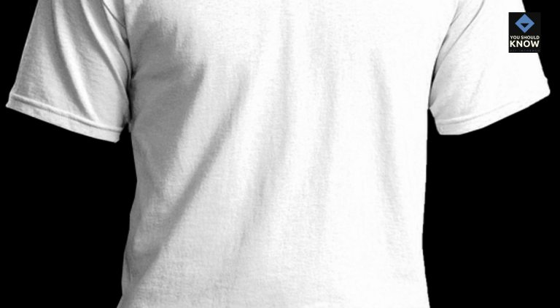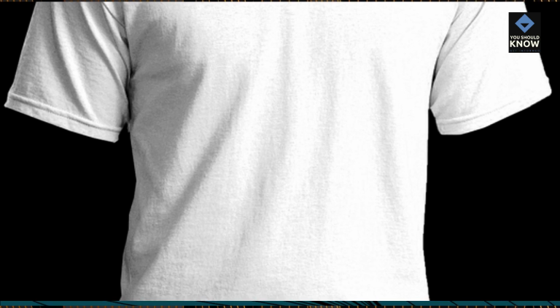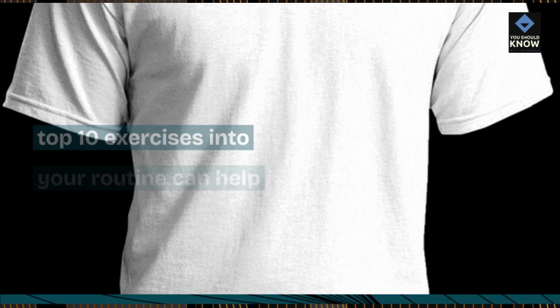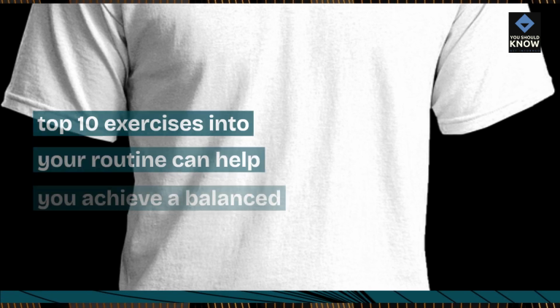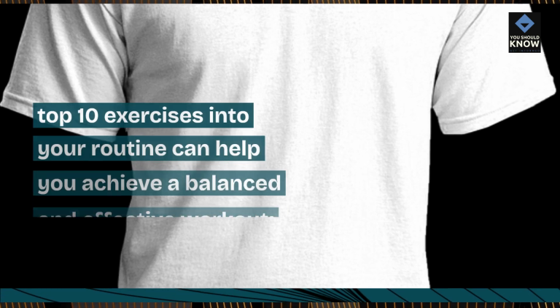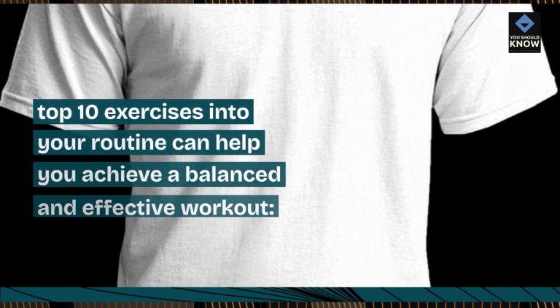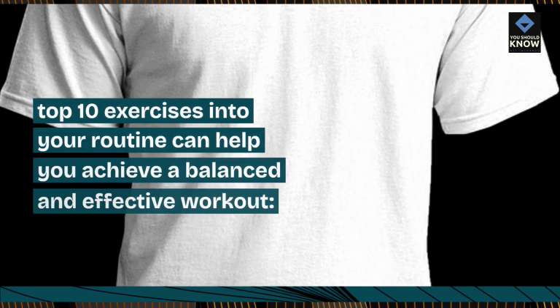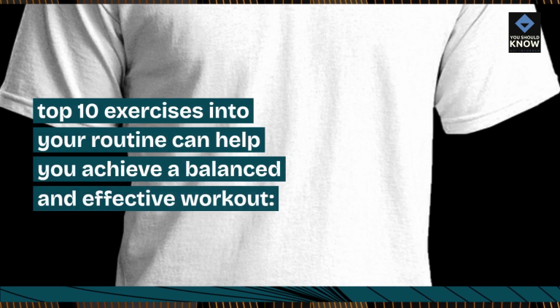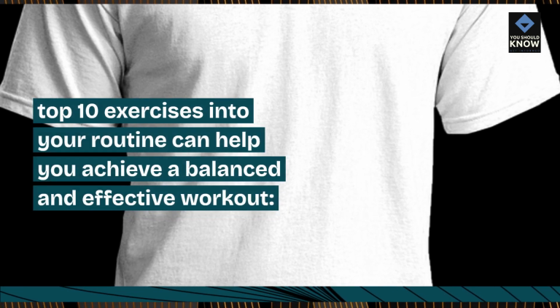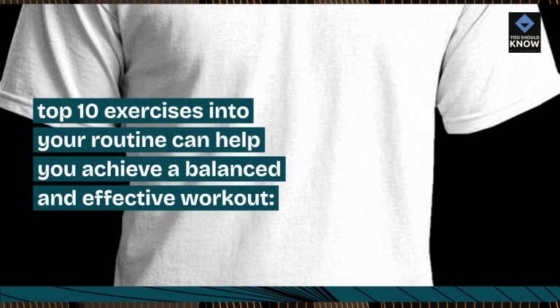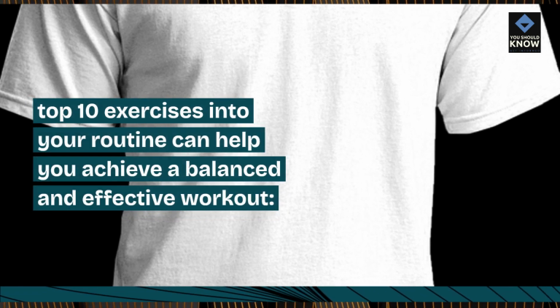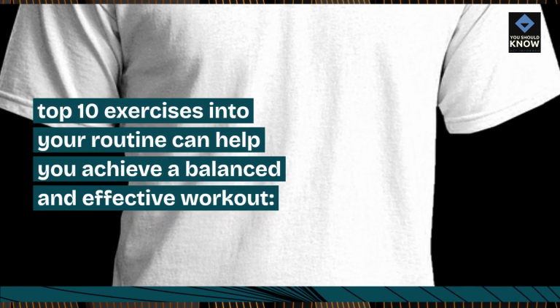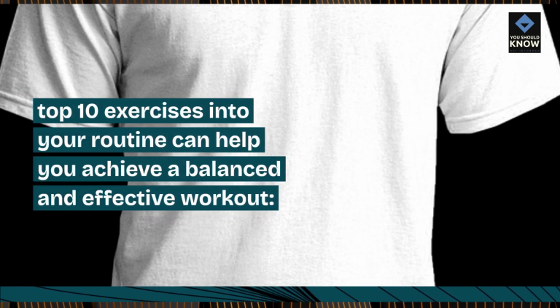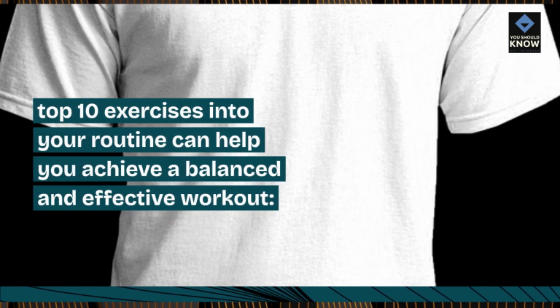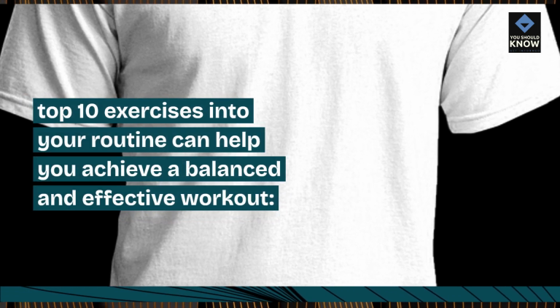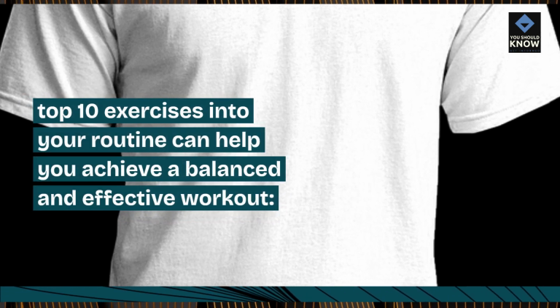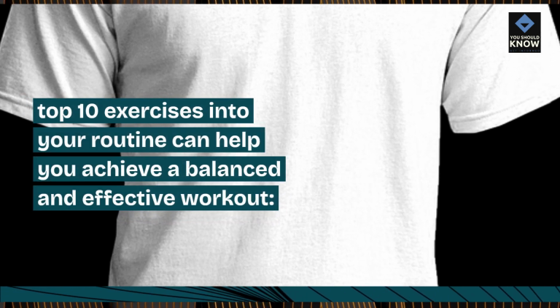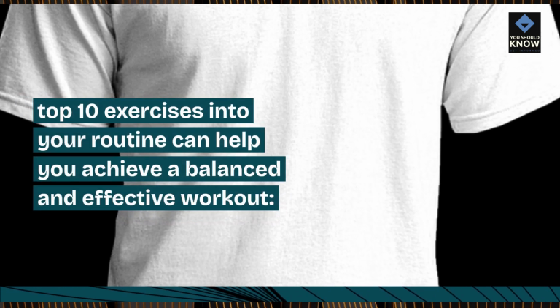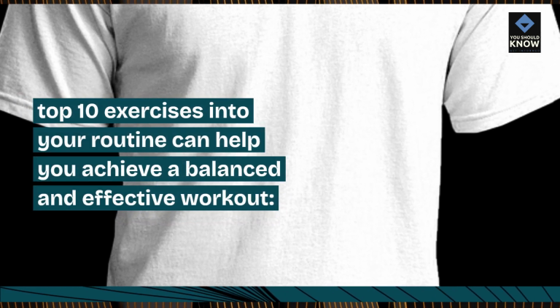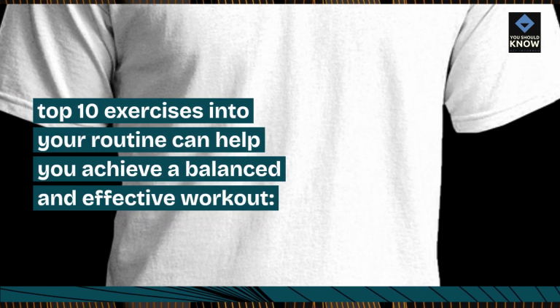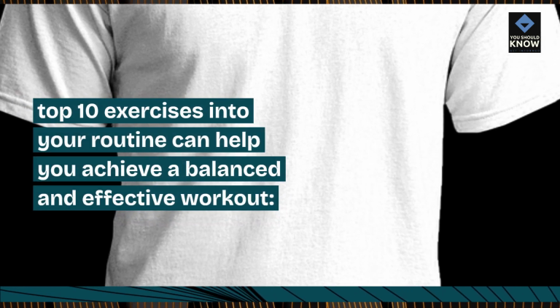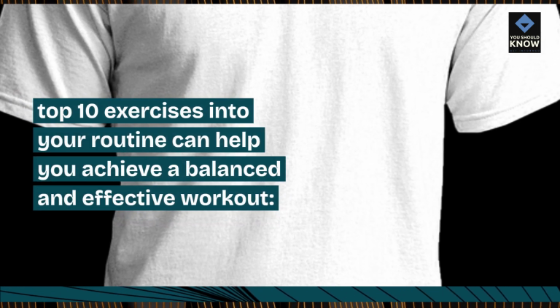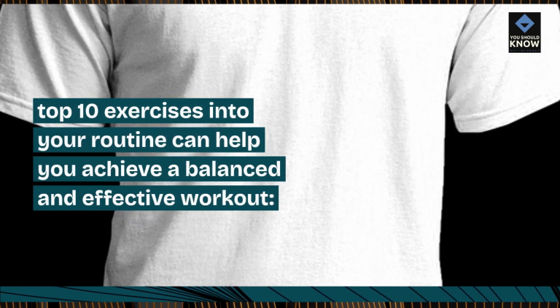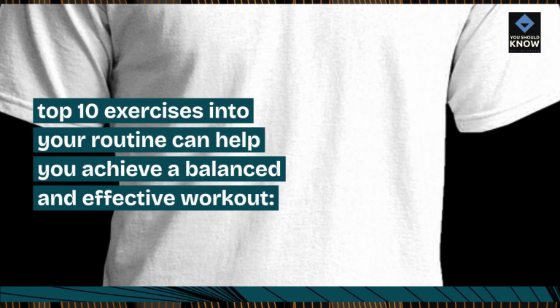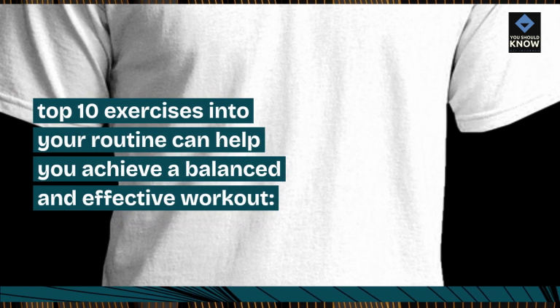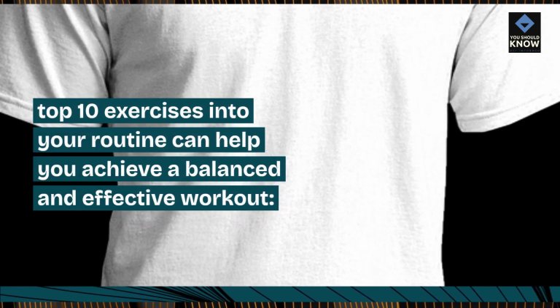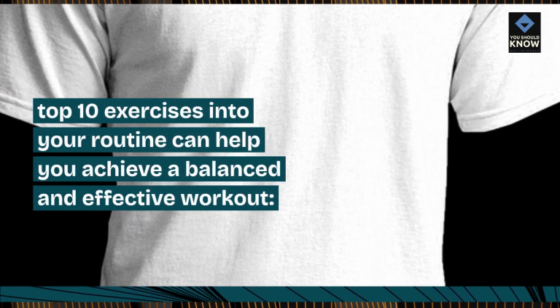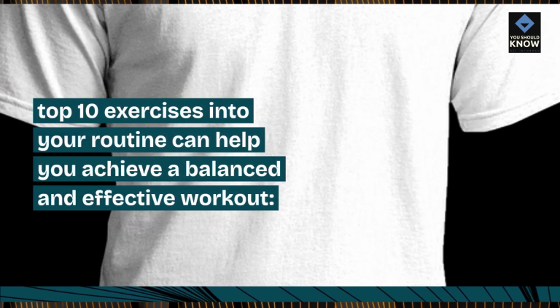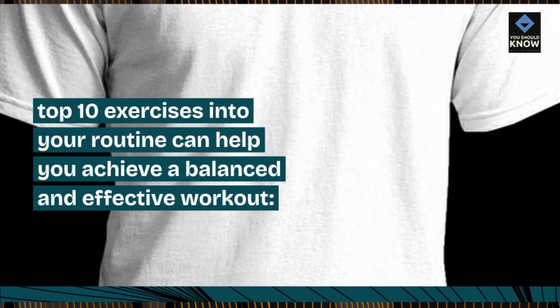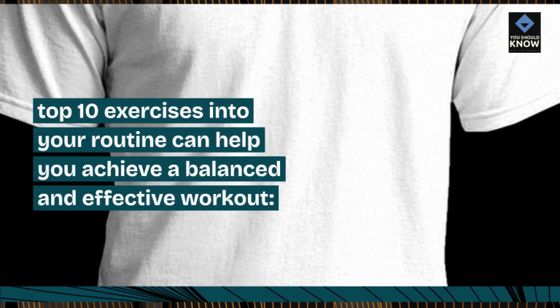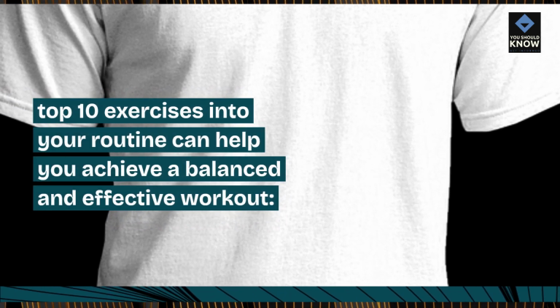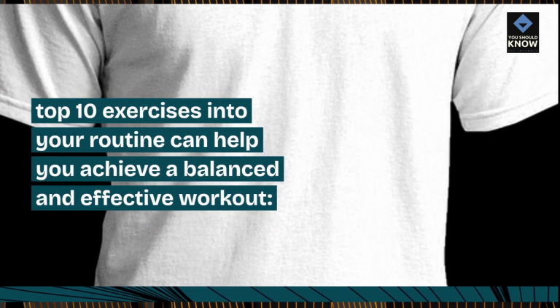Incorporating top 10 exercises into your routine can help you achieve a balanced and effective workout.